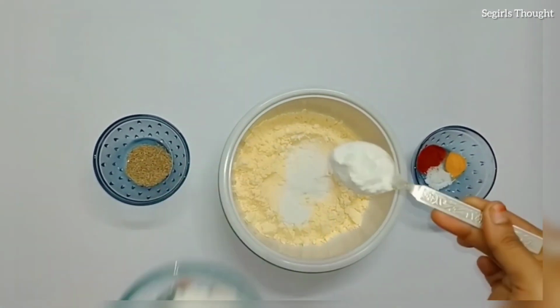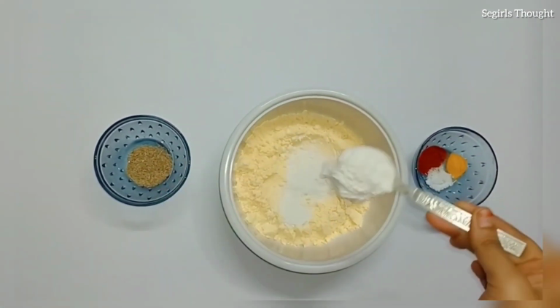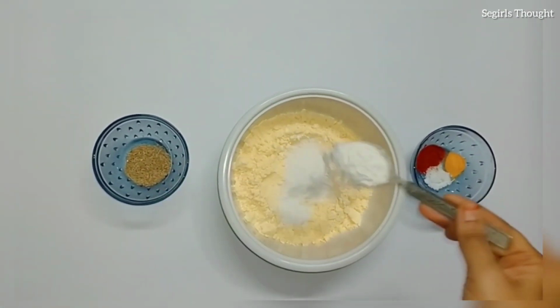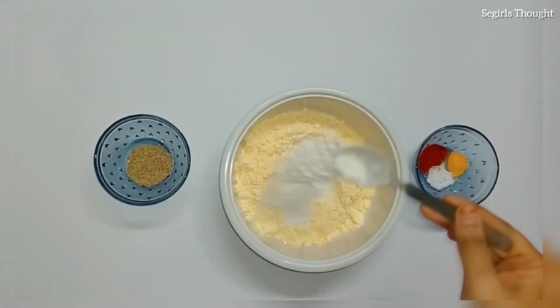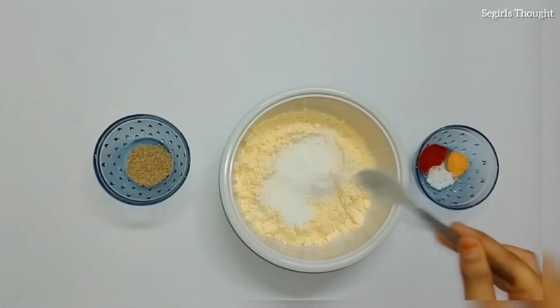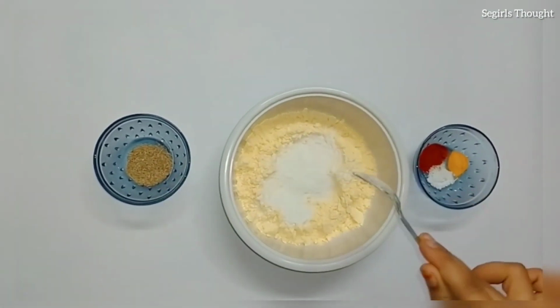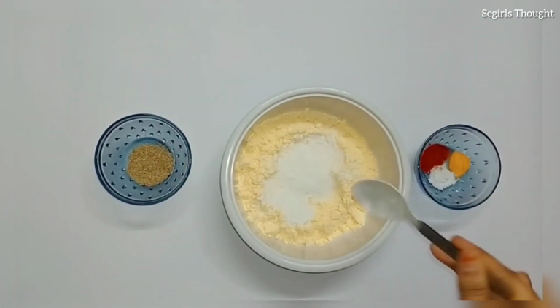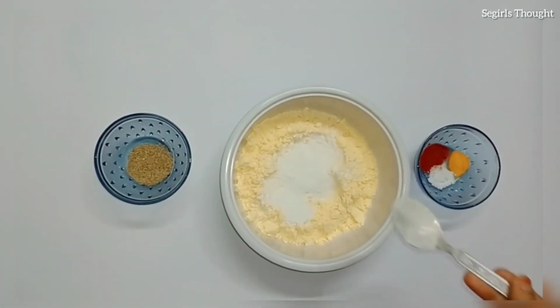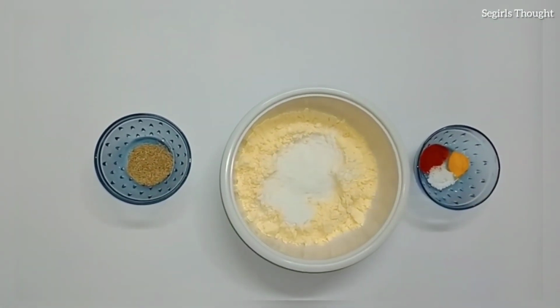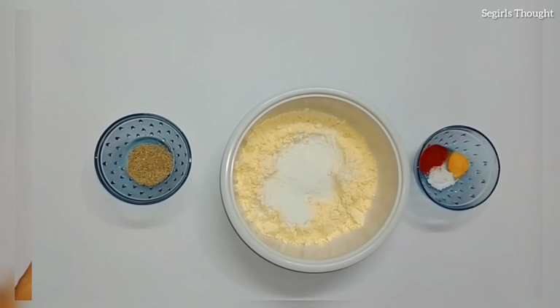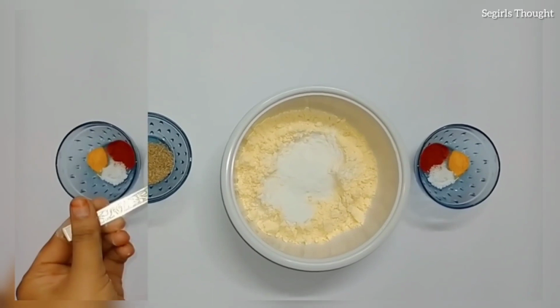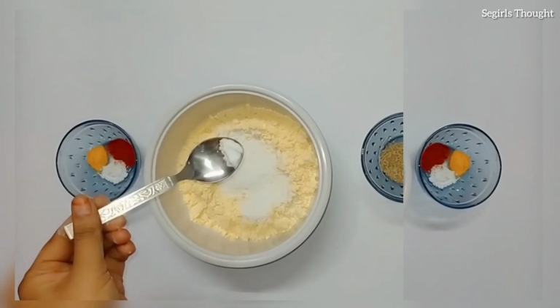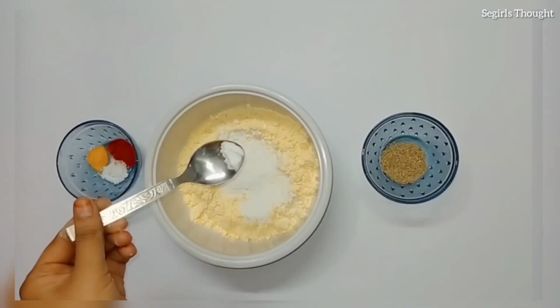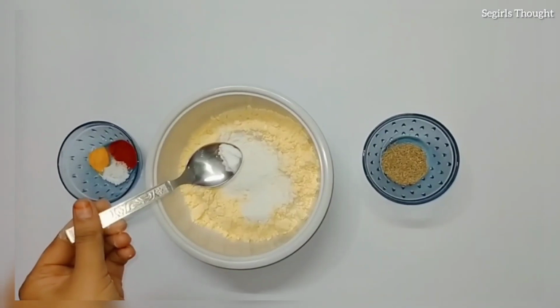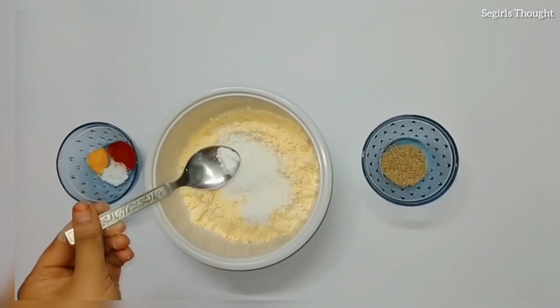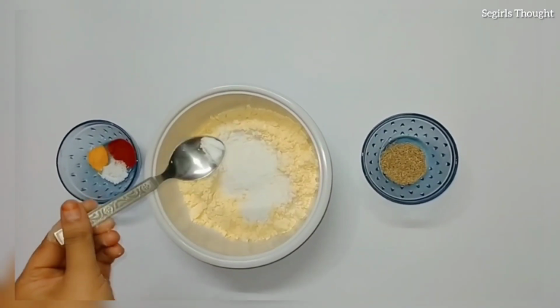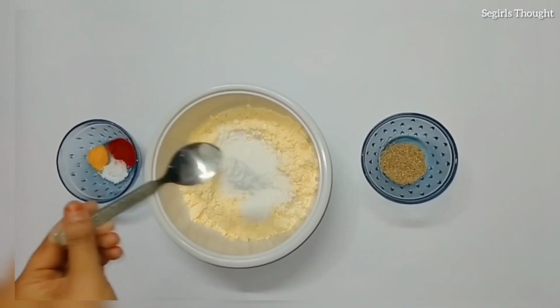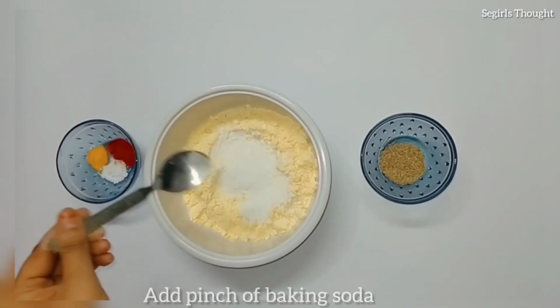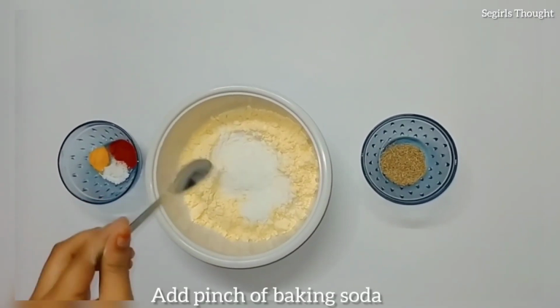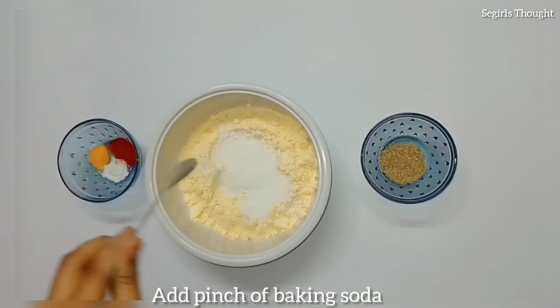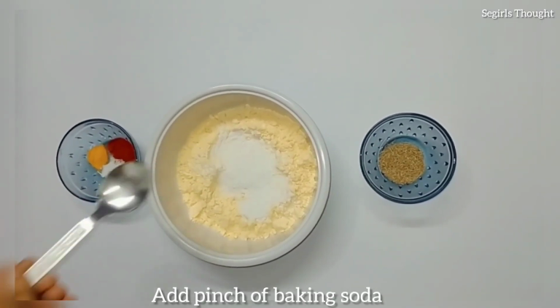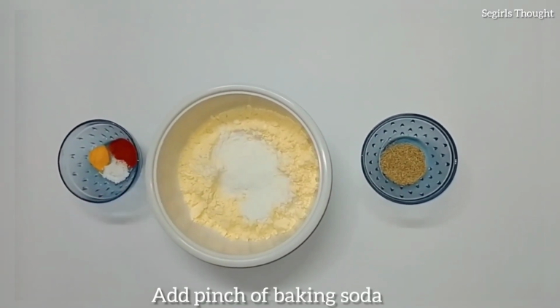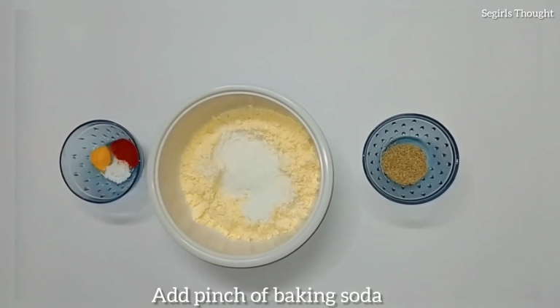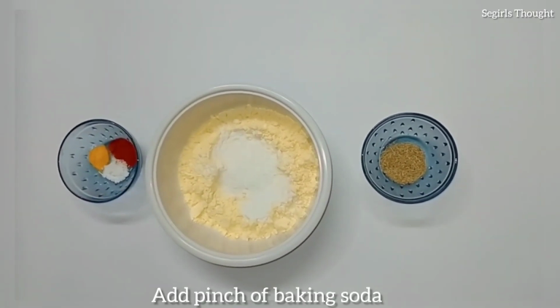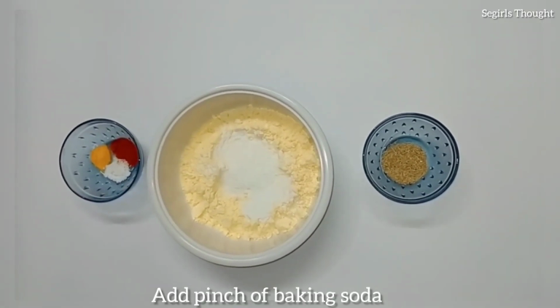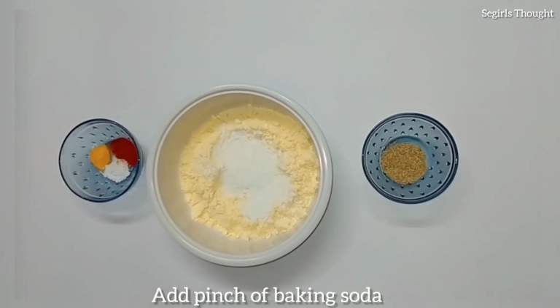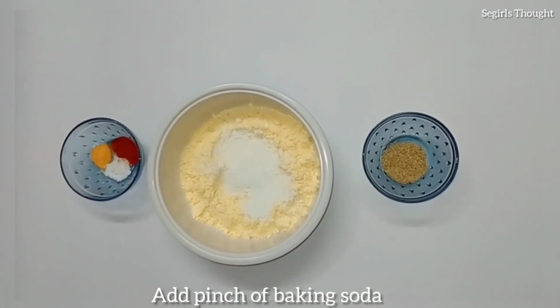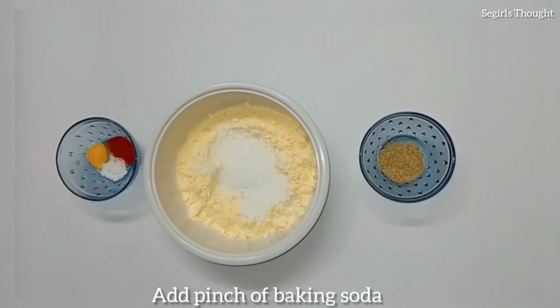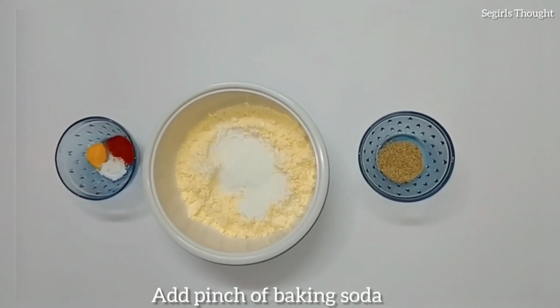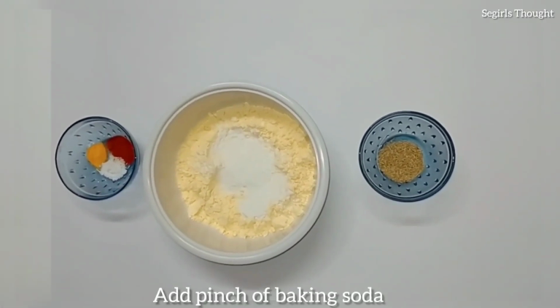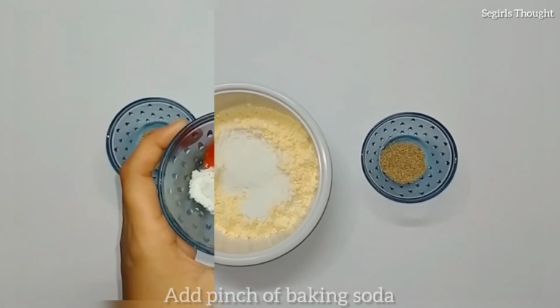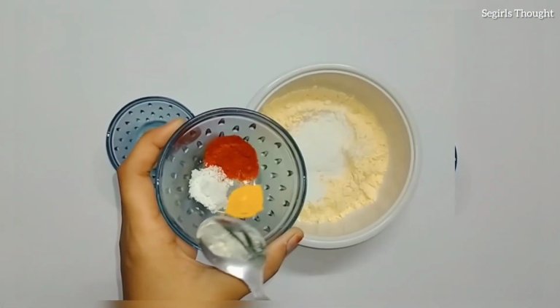This is very crispy. After that, add 1 tablespoon of salt.